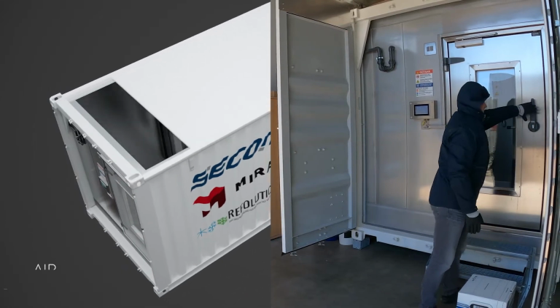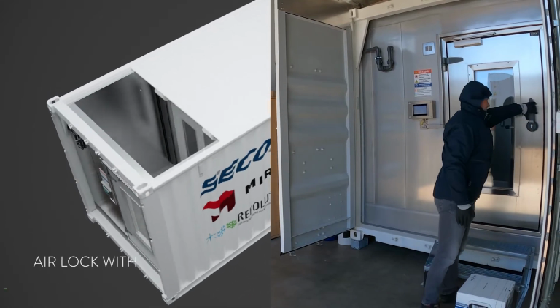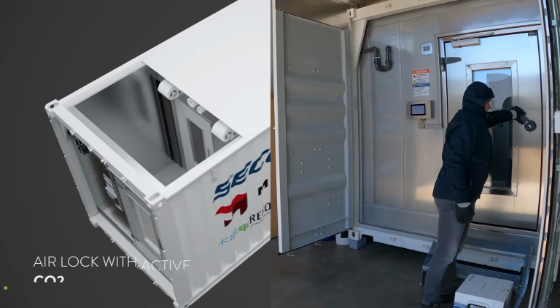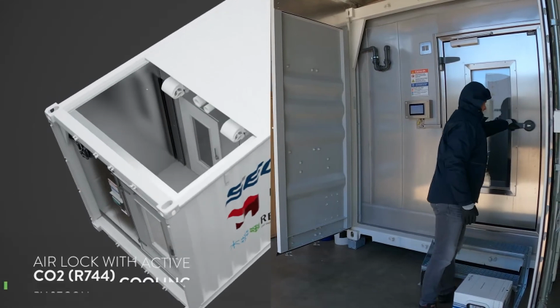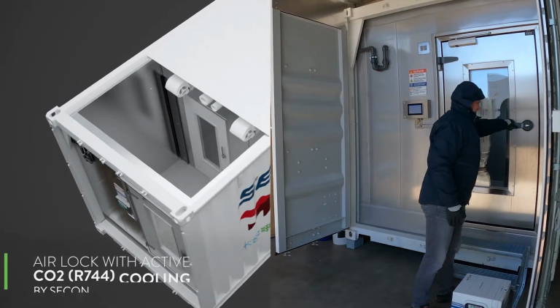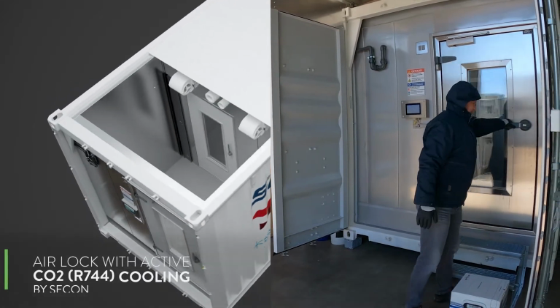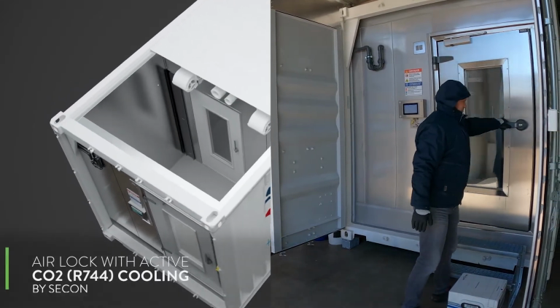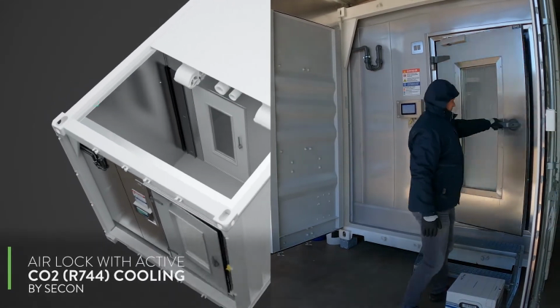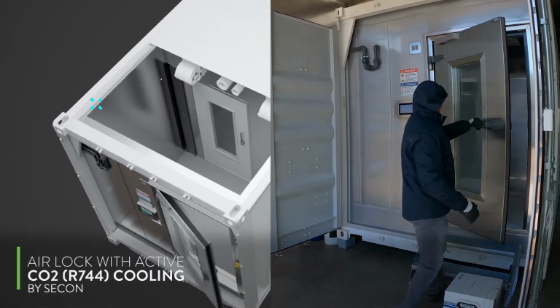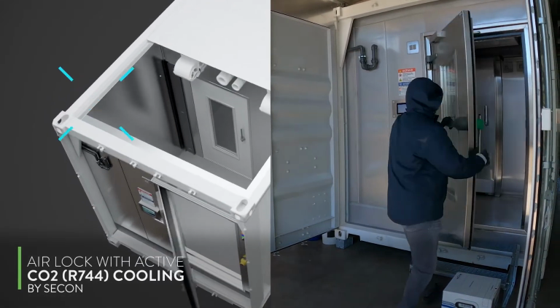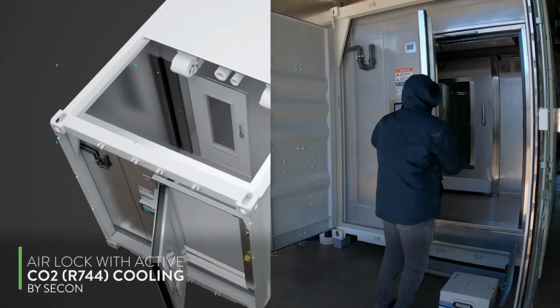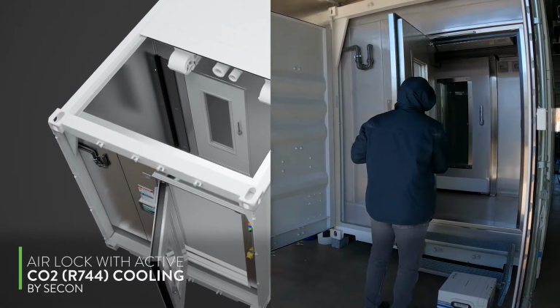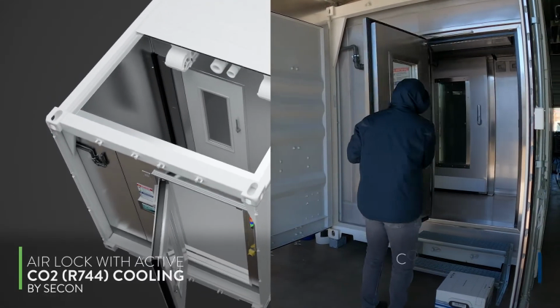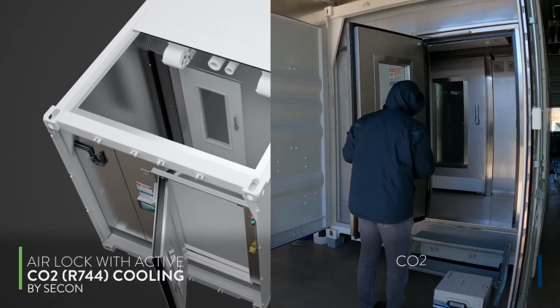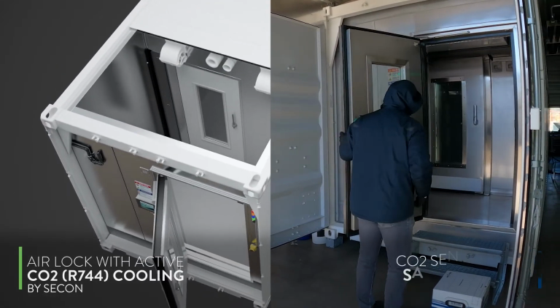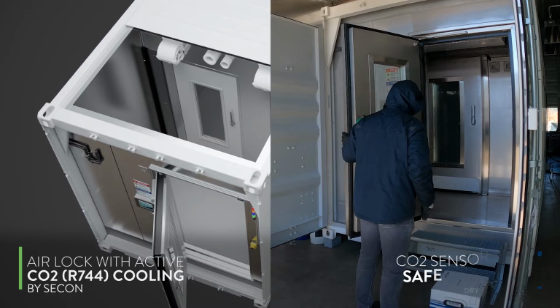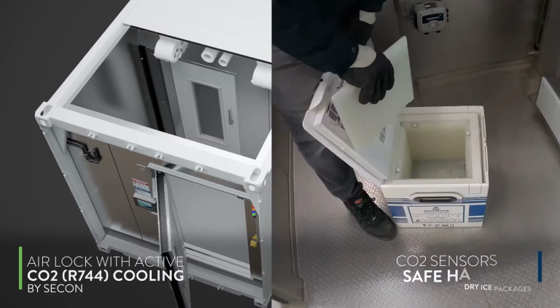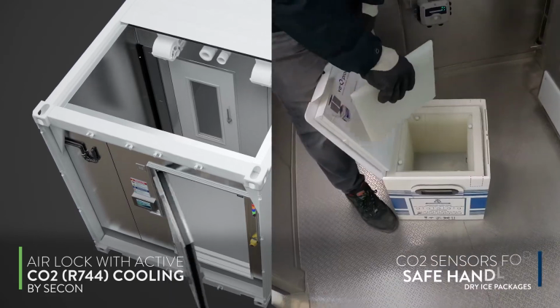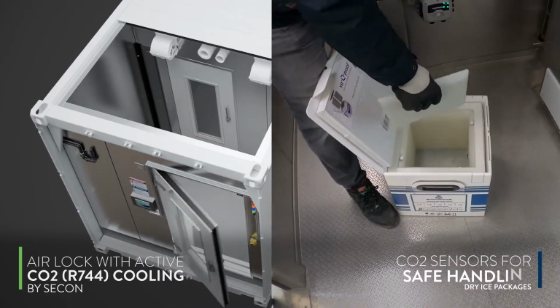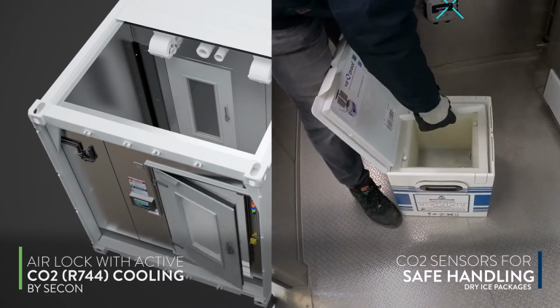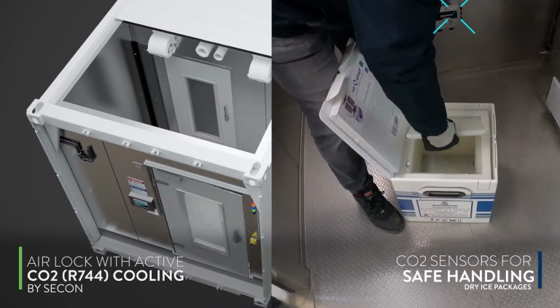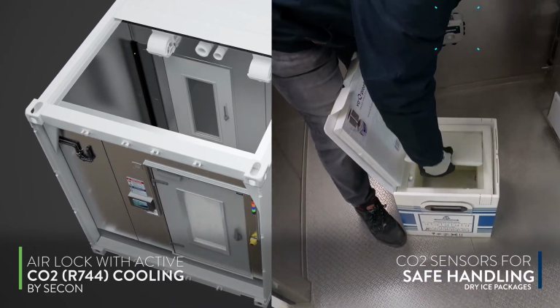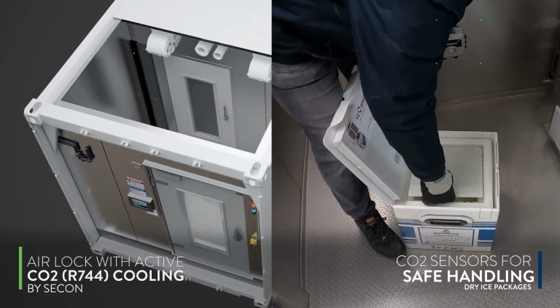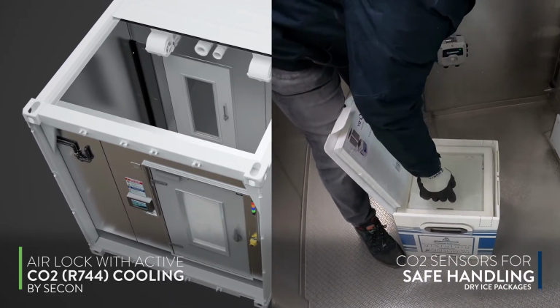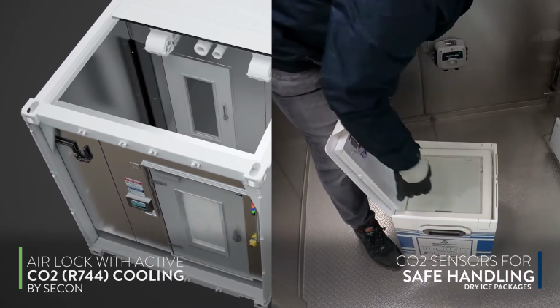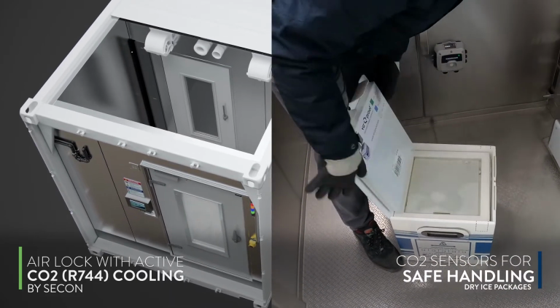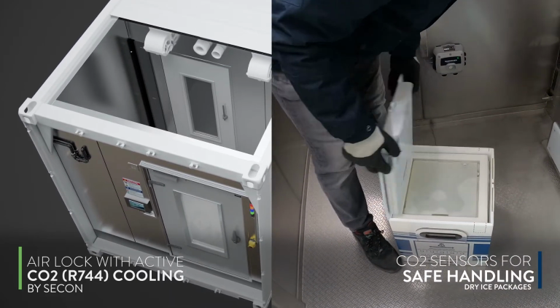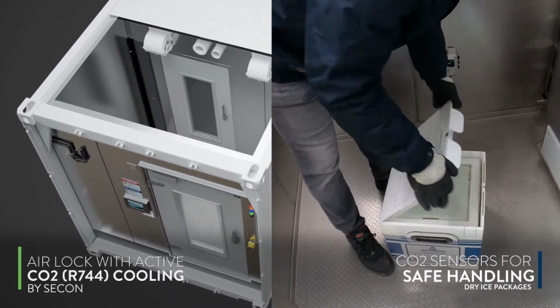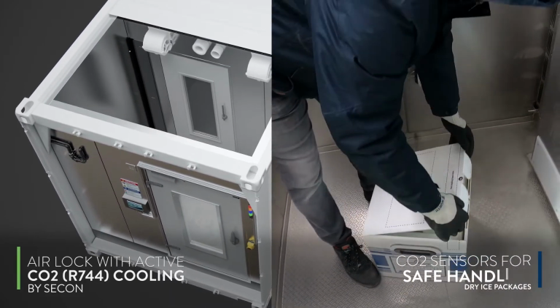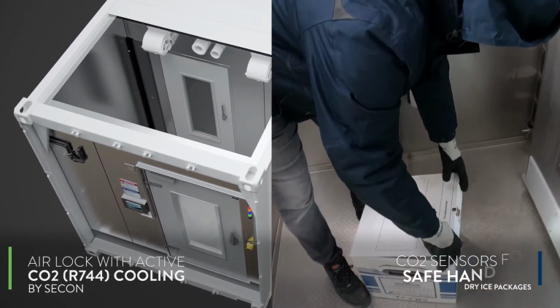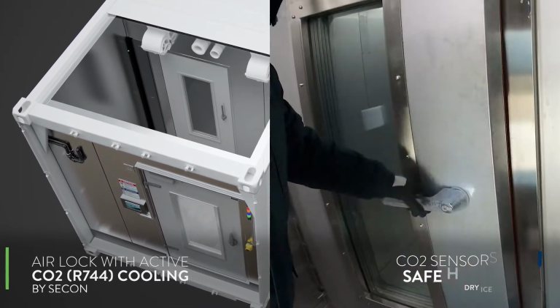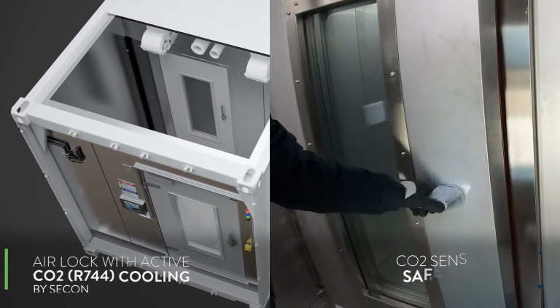The distribution storage has an active cooled airlock with carbon dioxide sensors to pack and unpack dry ice packages.